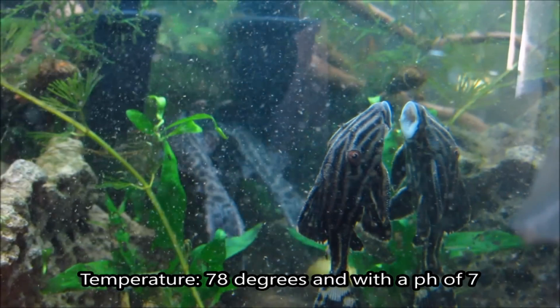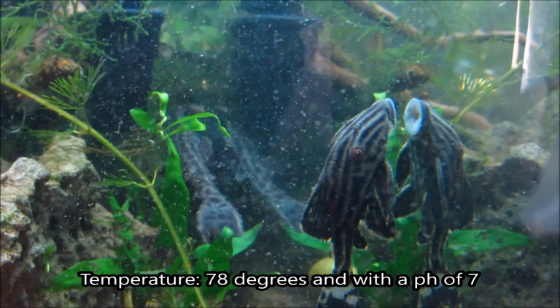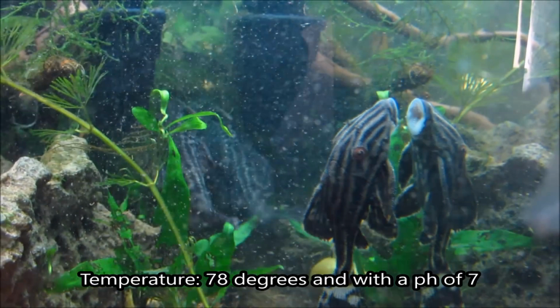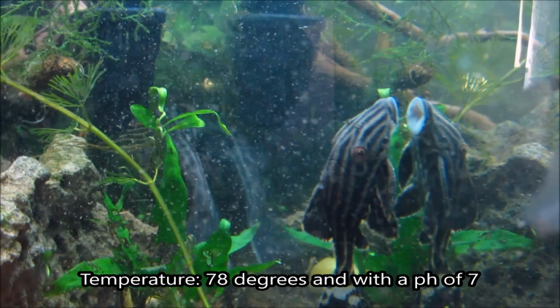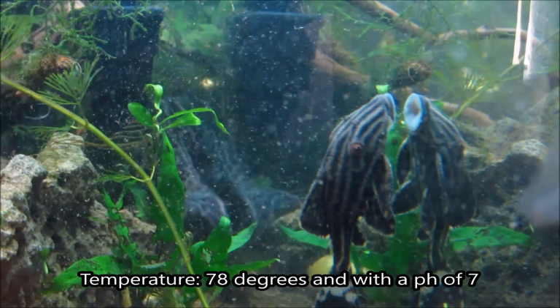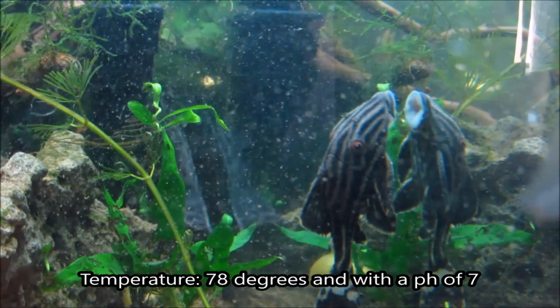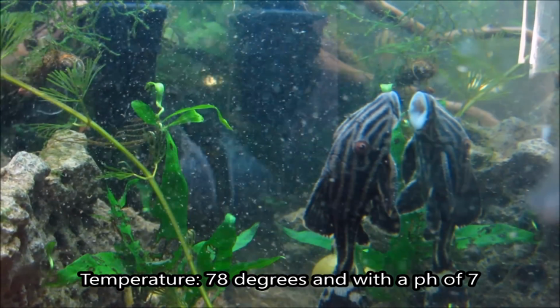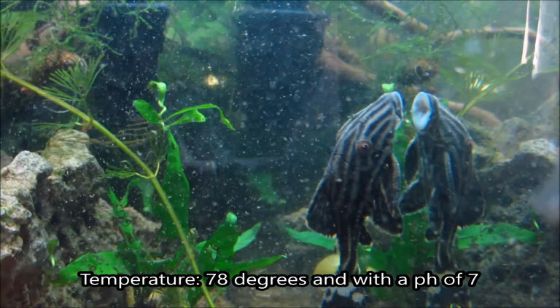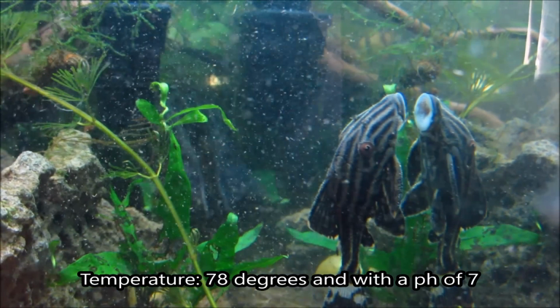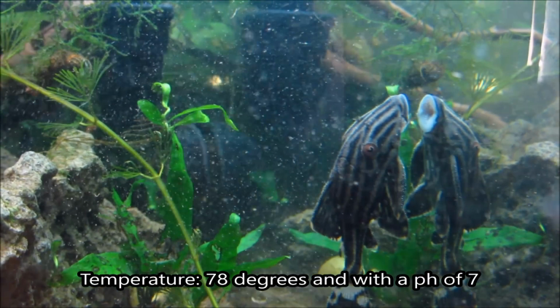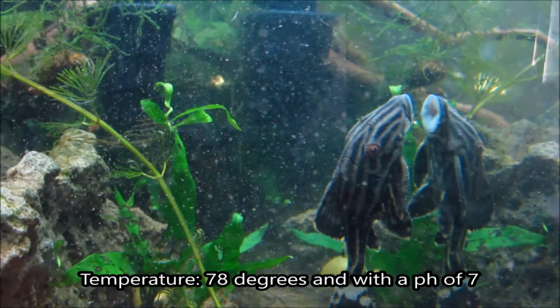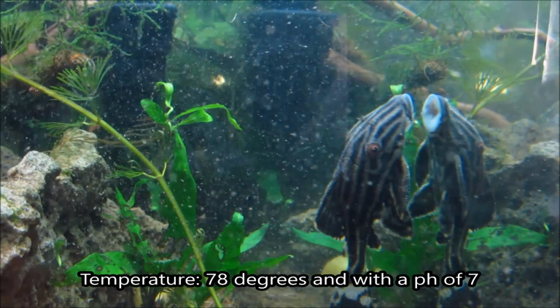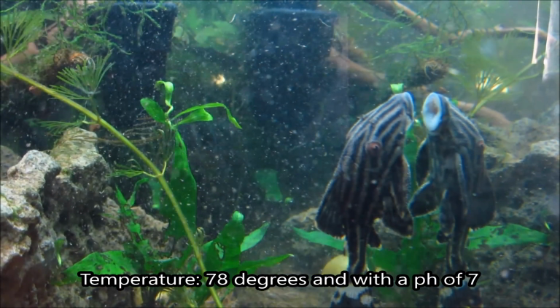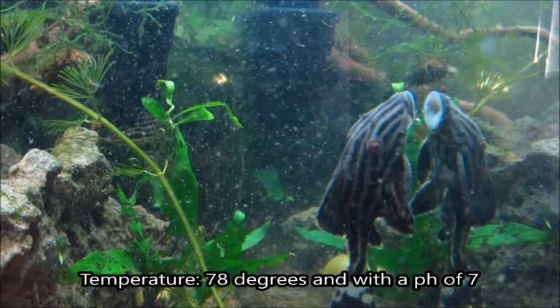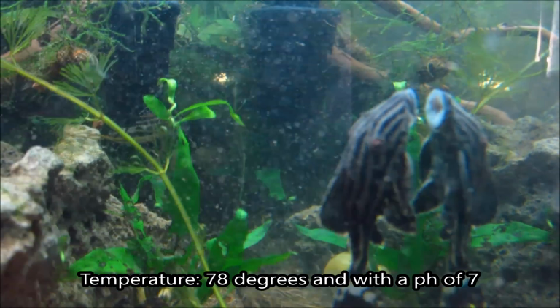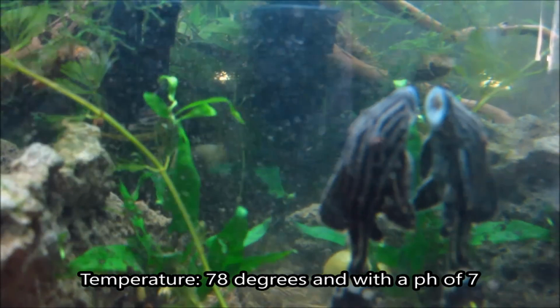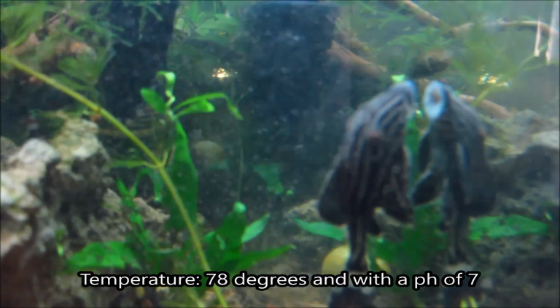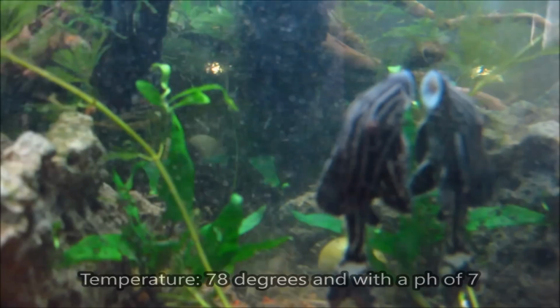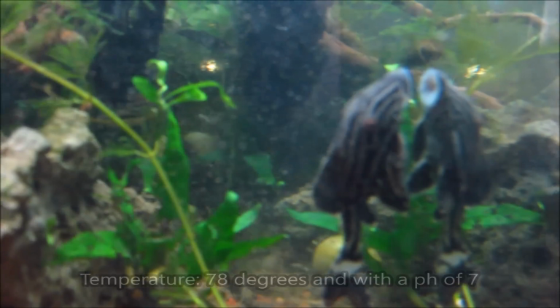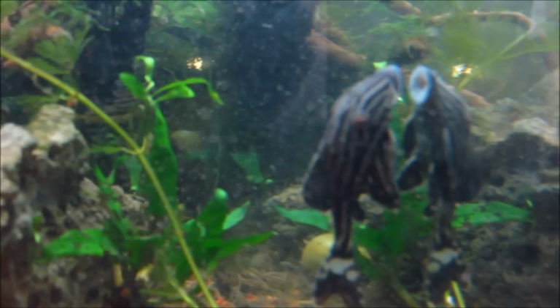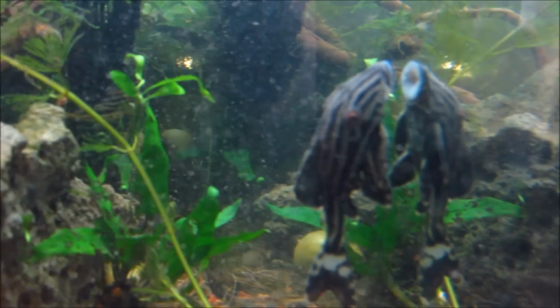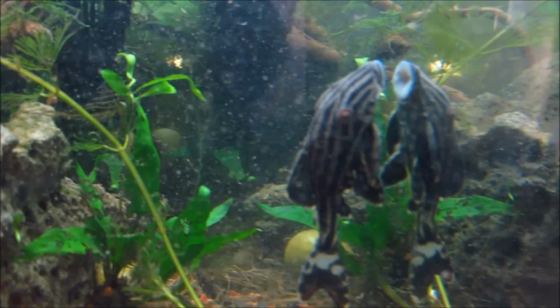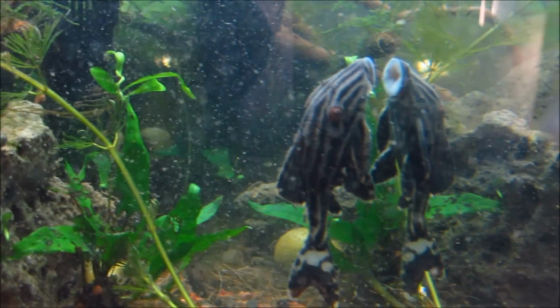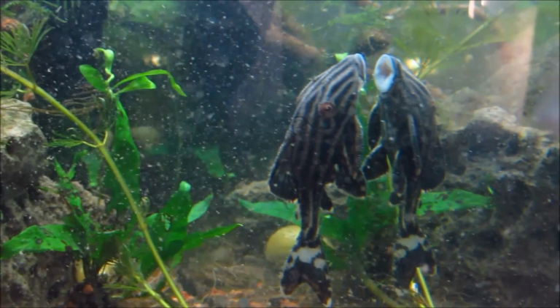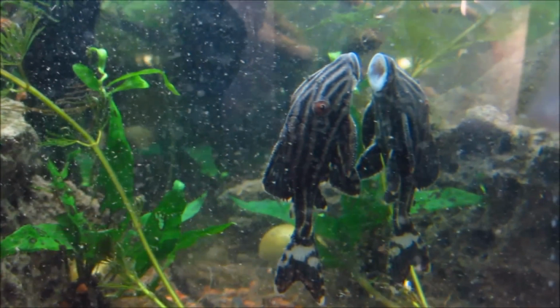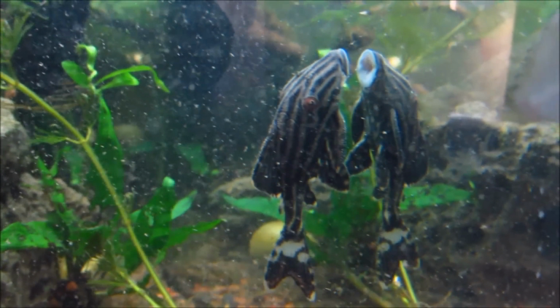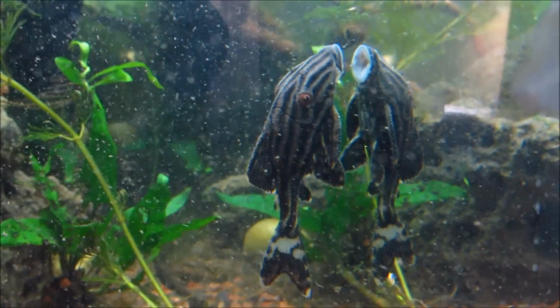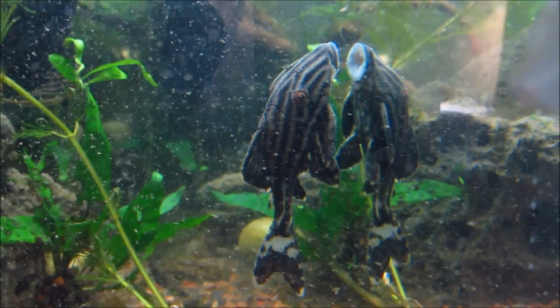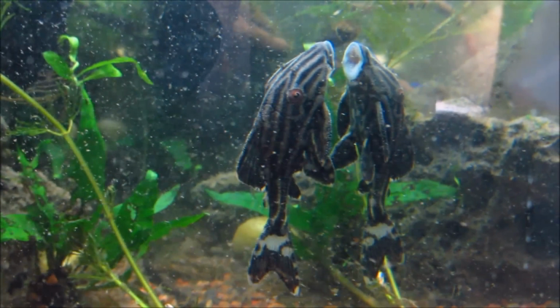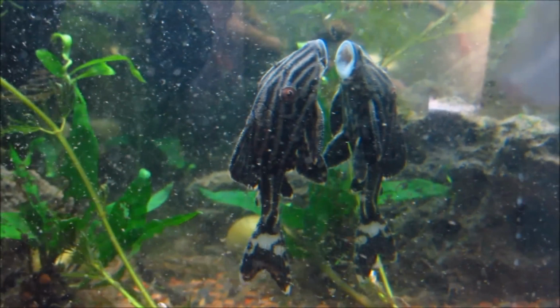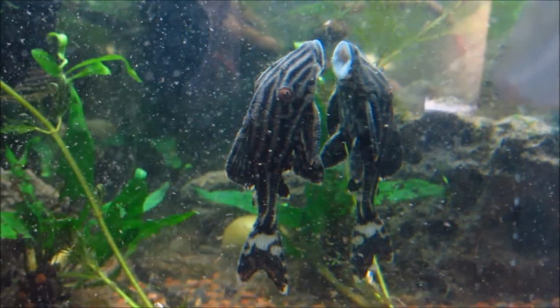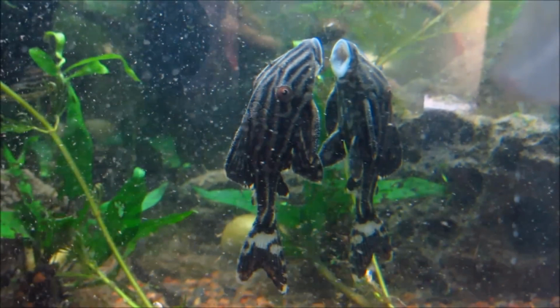Your water temperature should be in the area of 78 degrees, with a pH of 7.